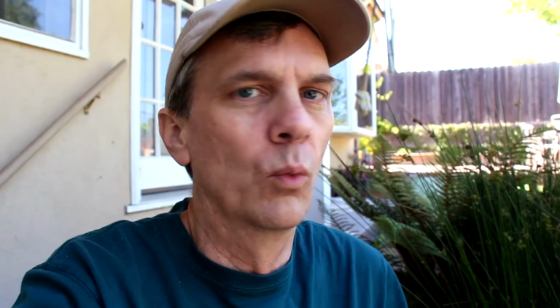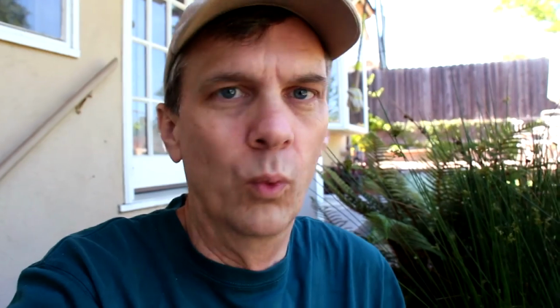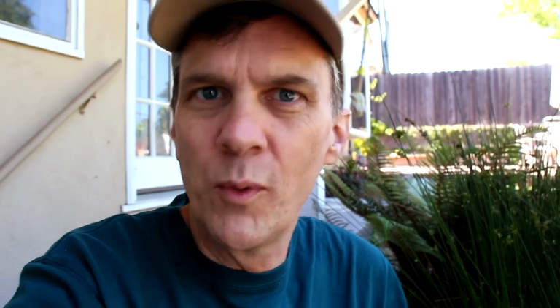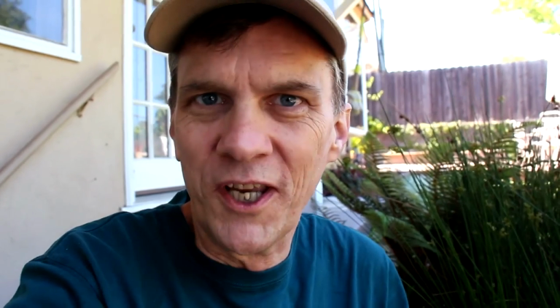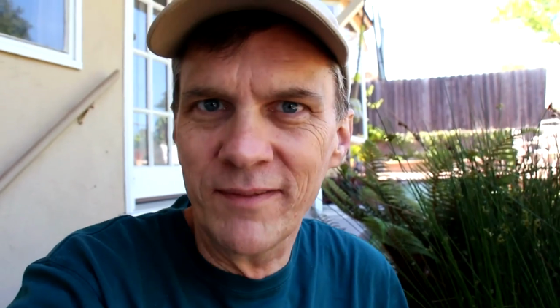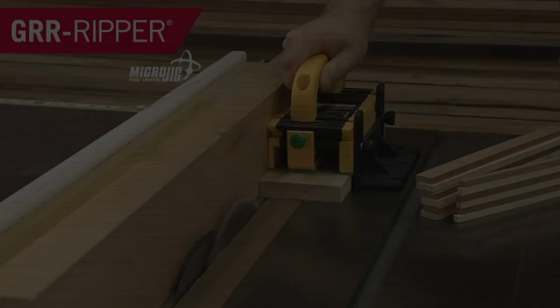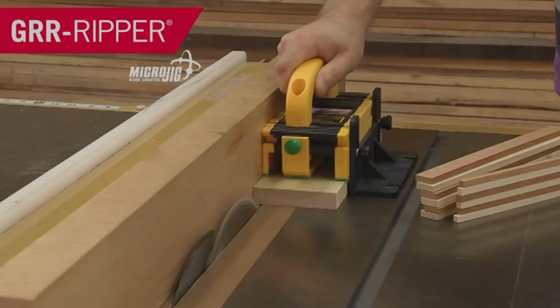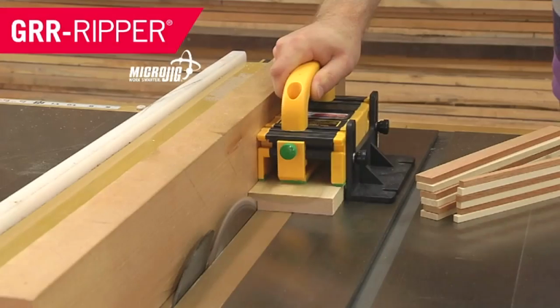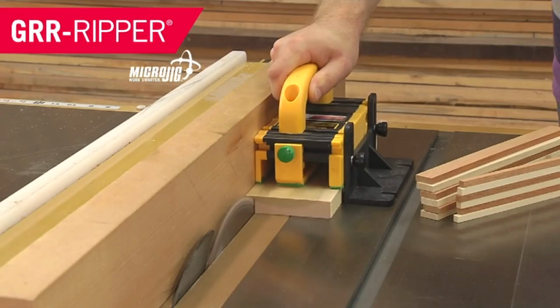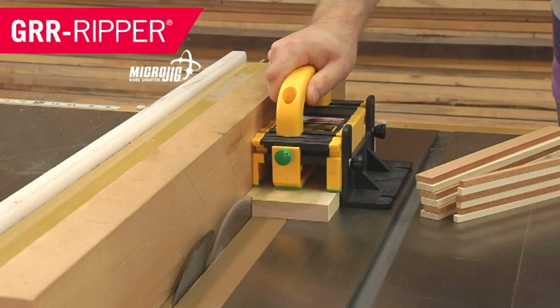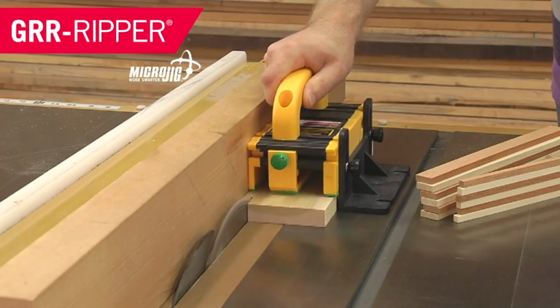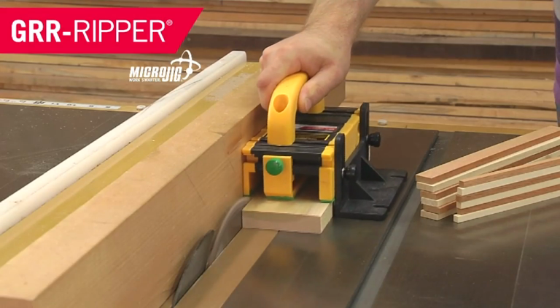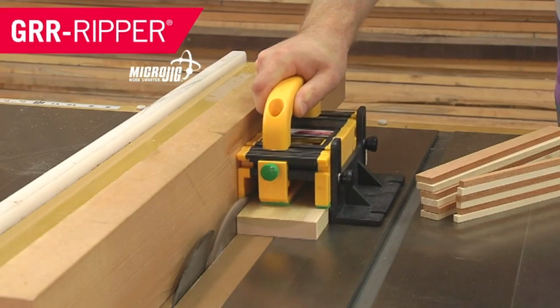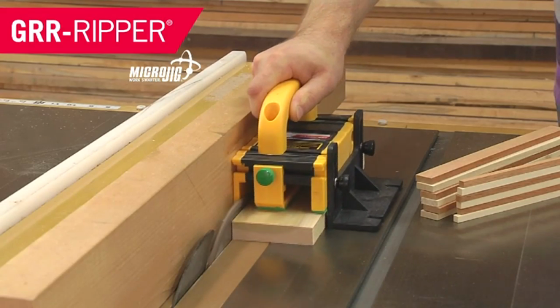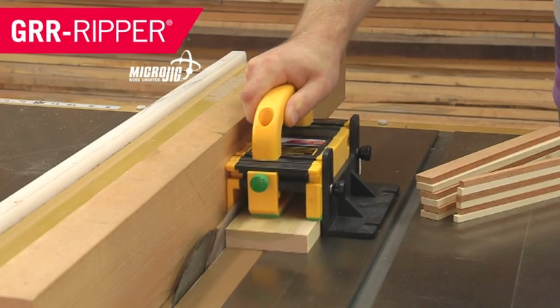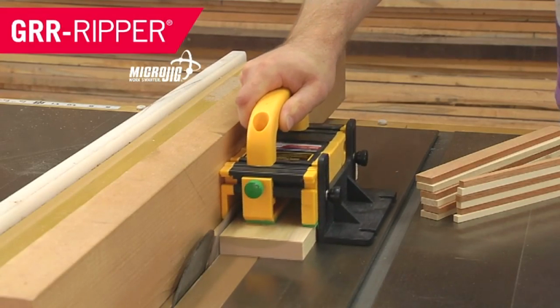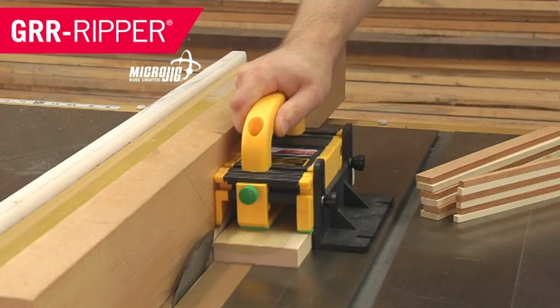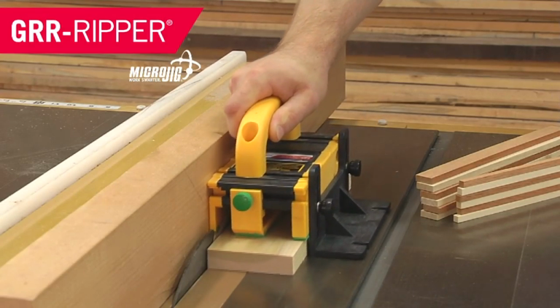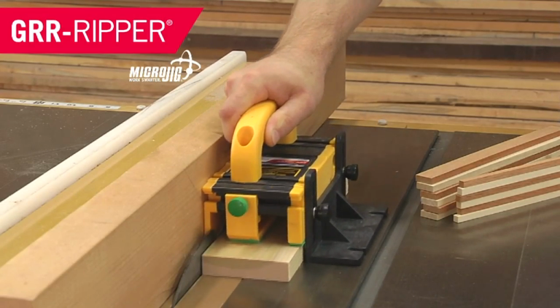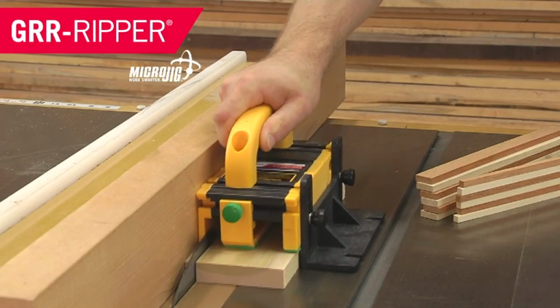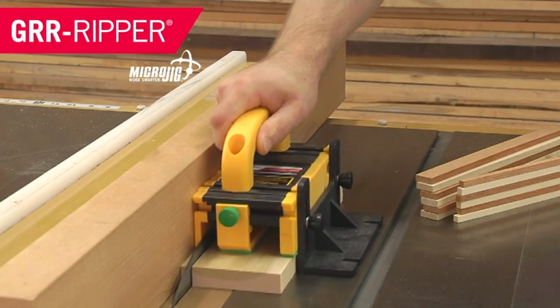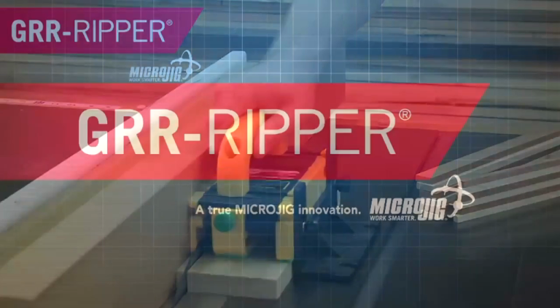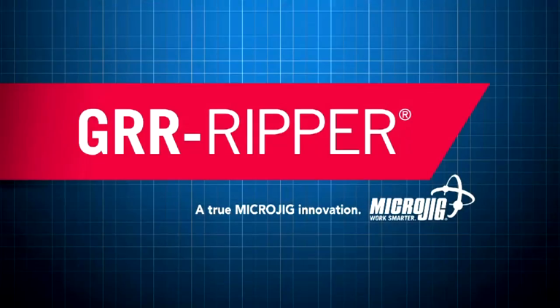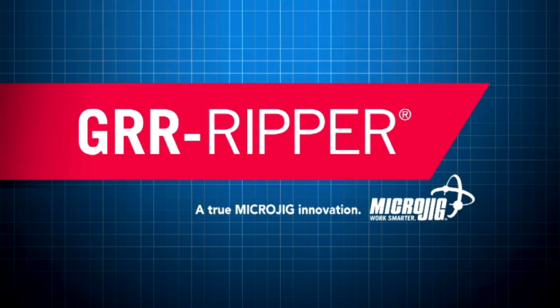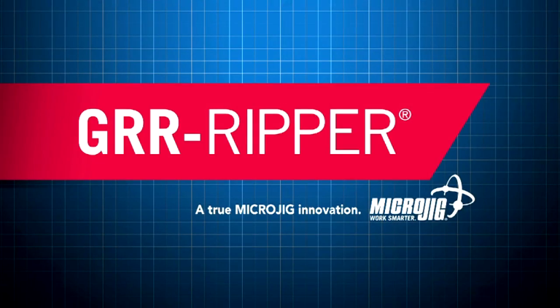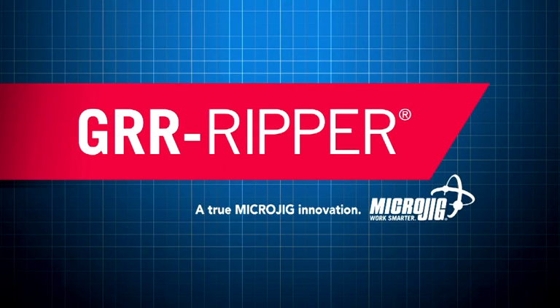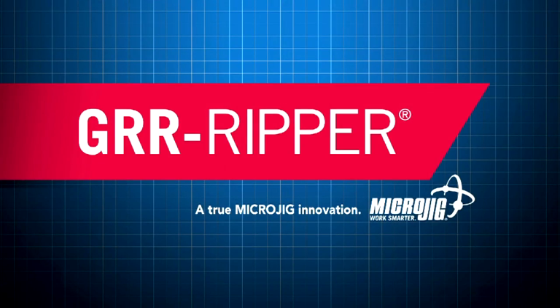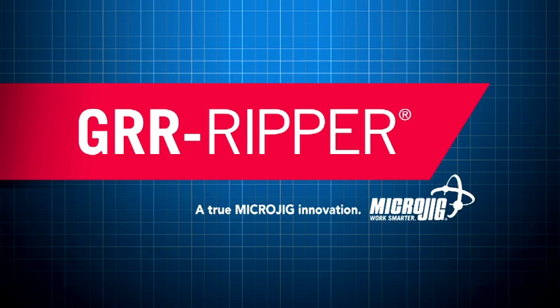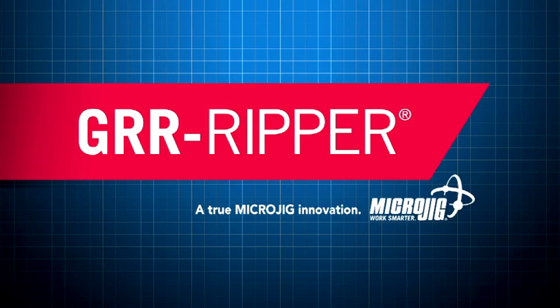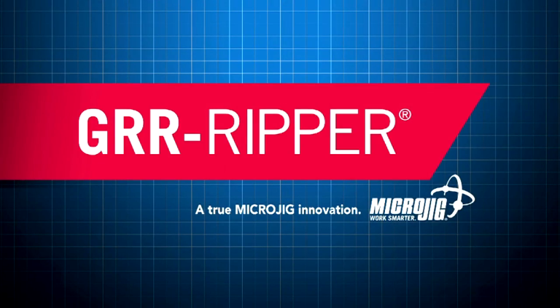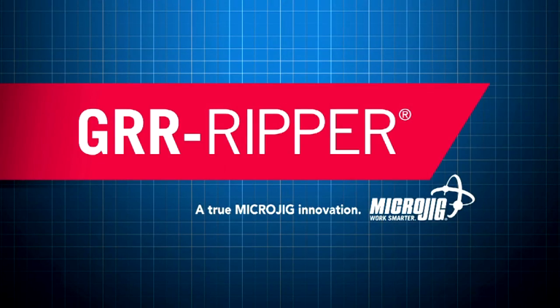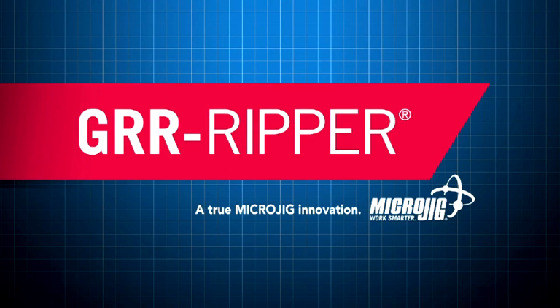Woodworking. Microjig, maker of the Gripper — work safer, work smarter.